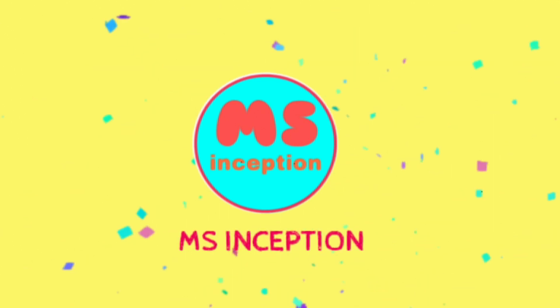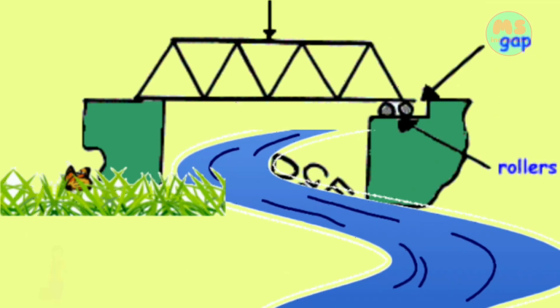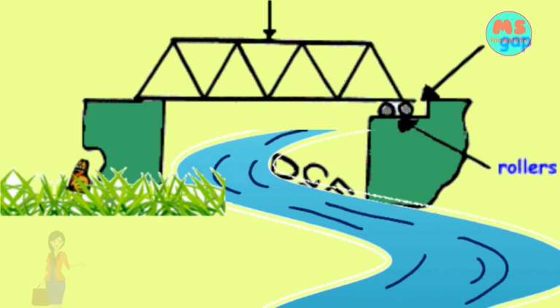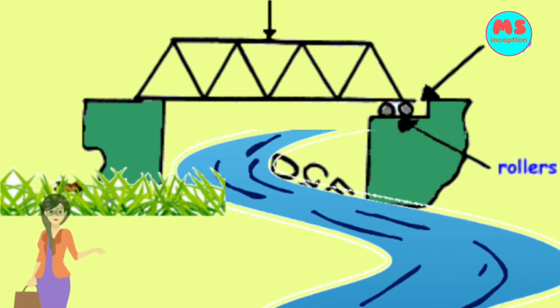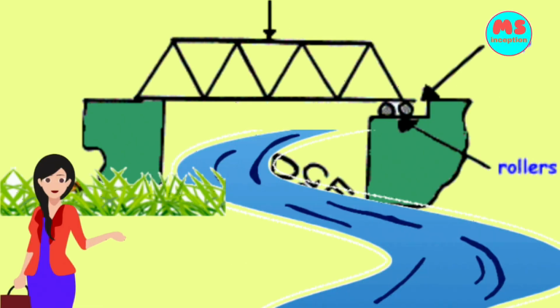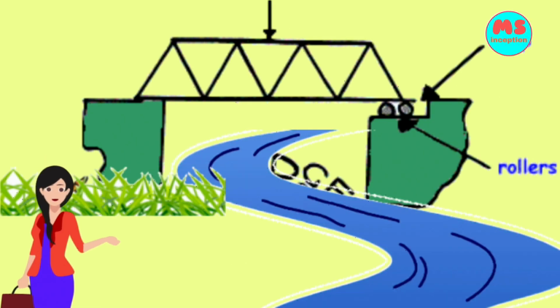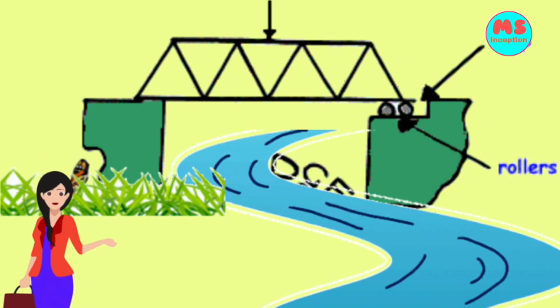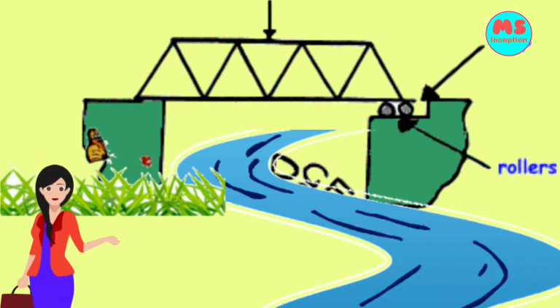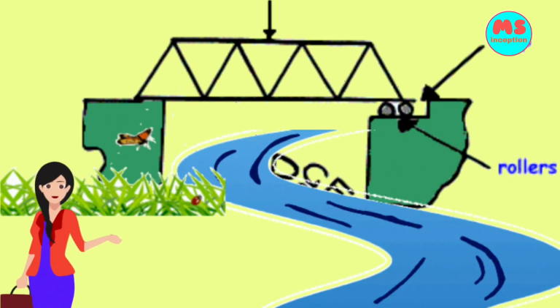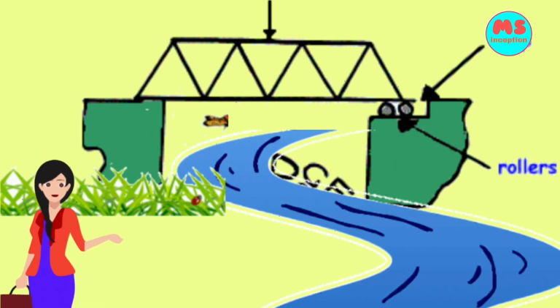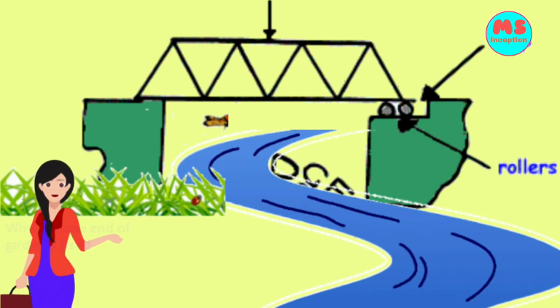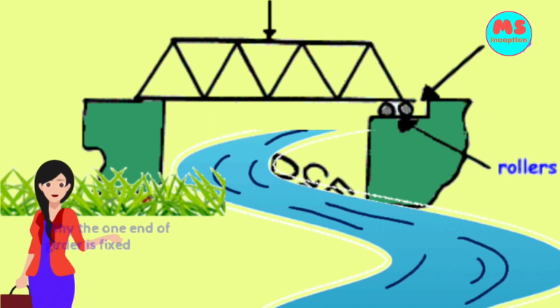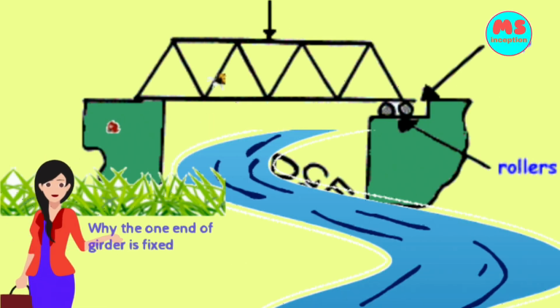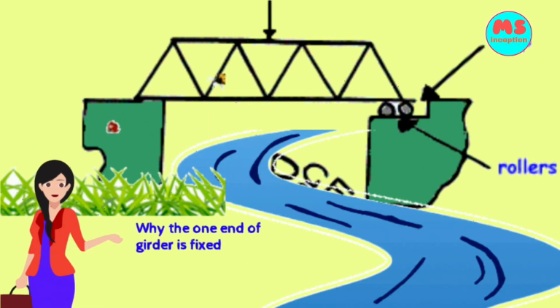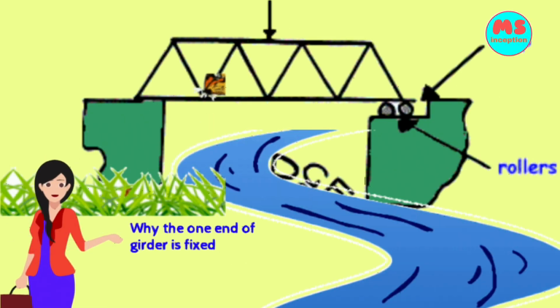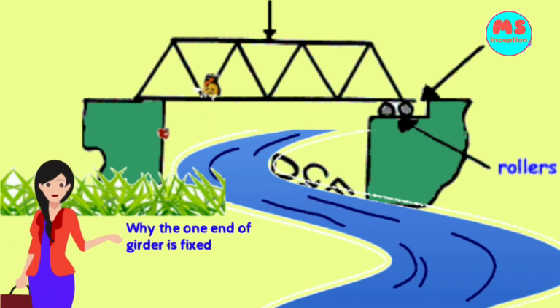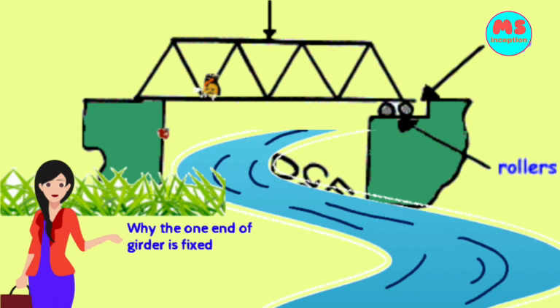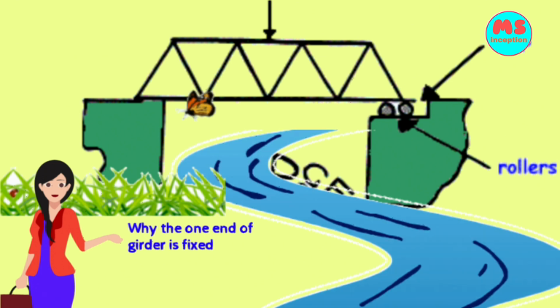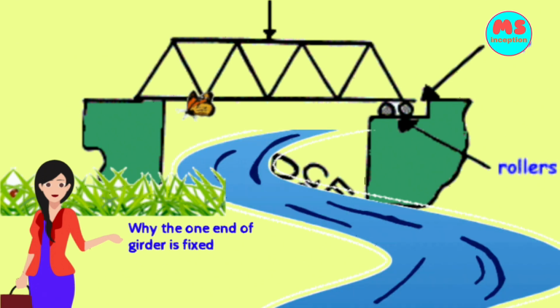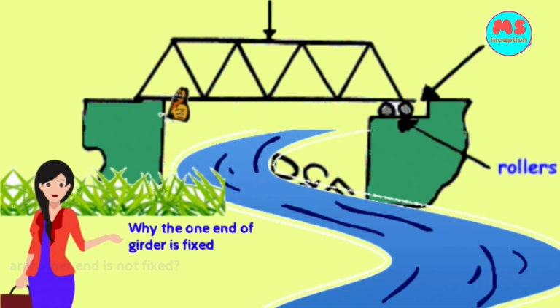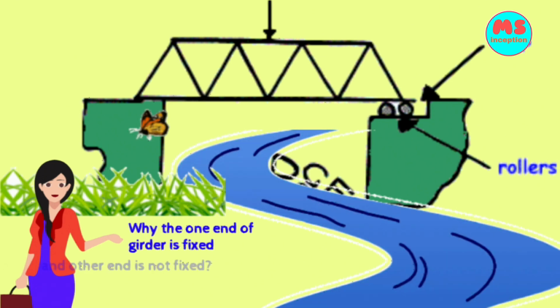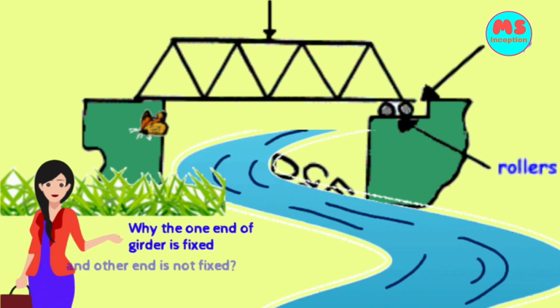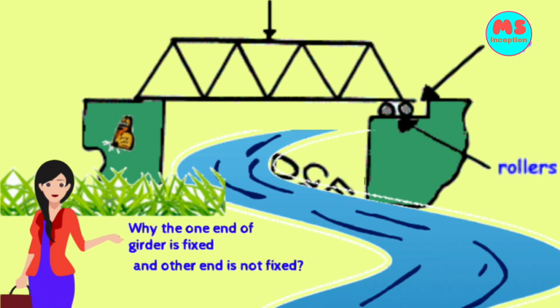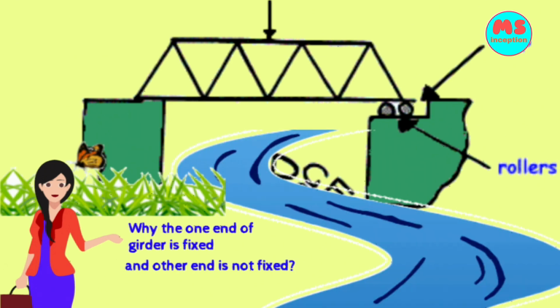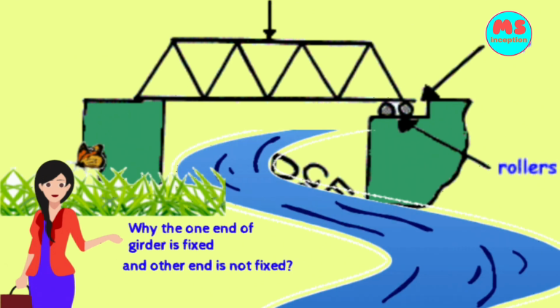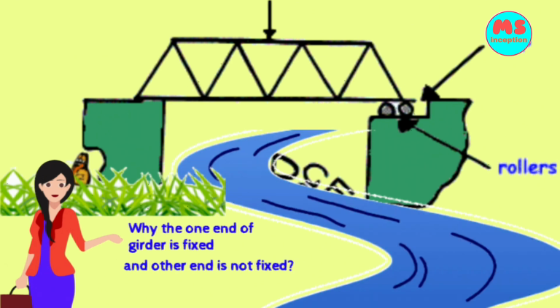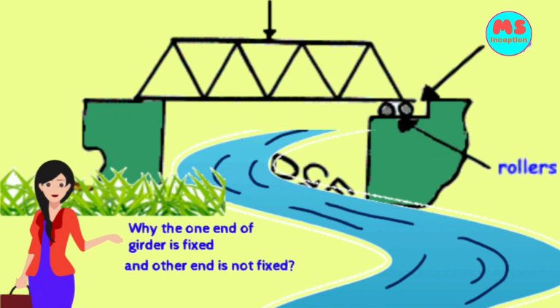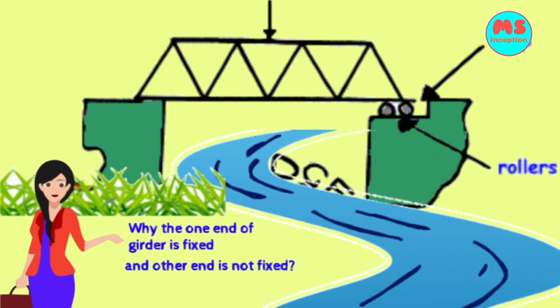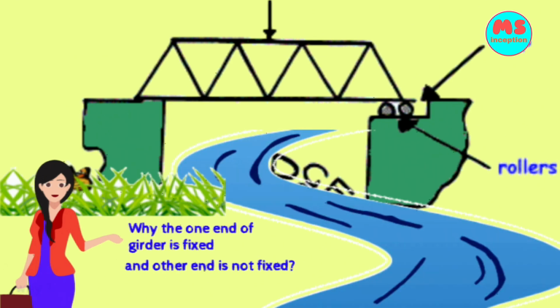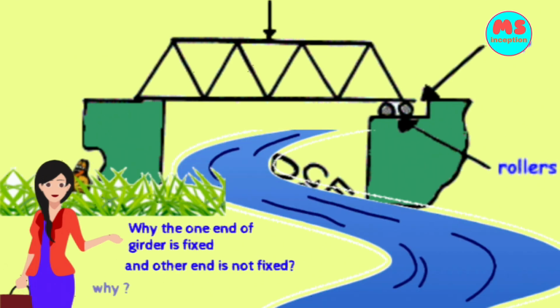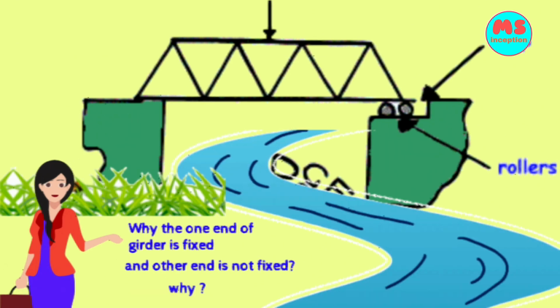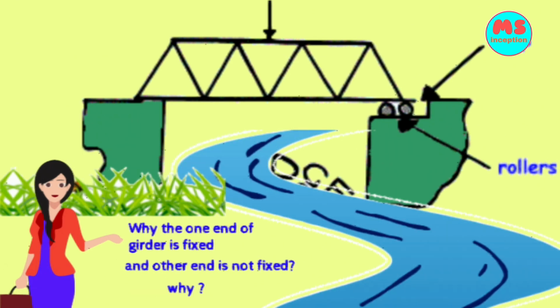Why is one end of the girder fixed, and the other end is not fixed in the pillar? Why?